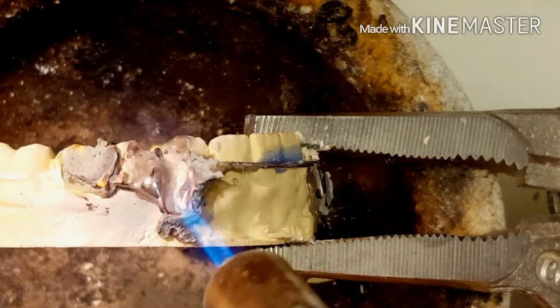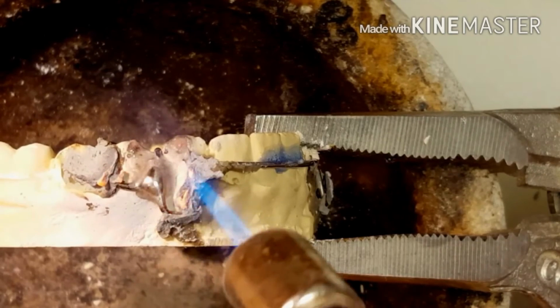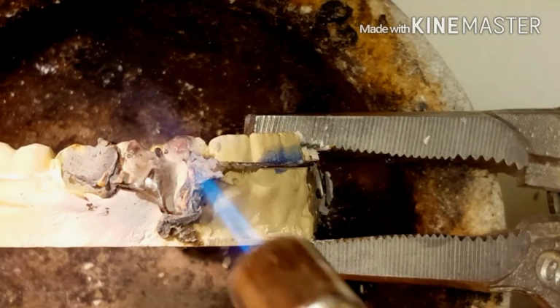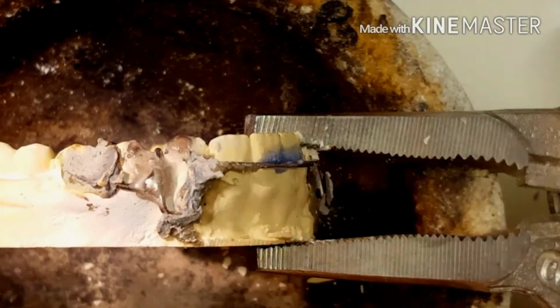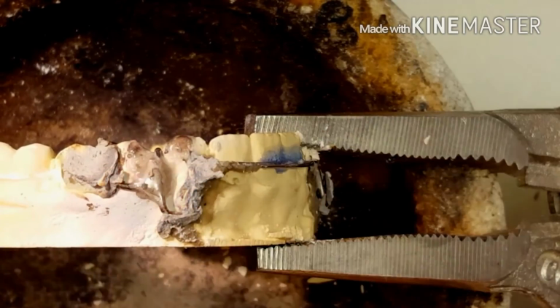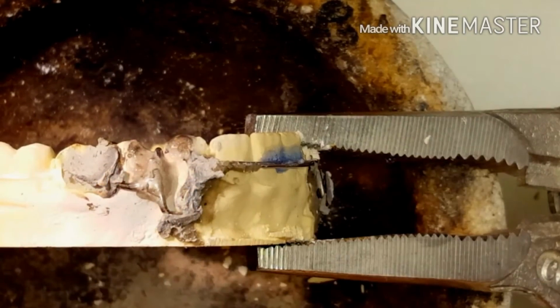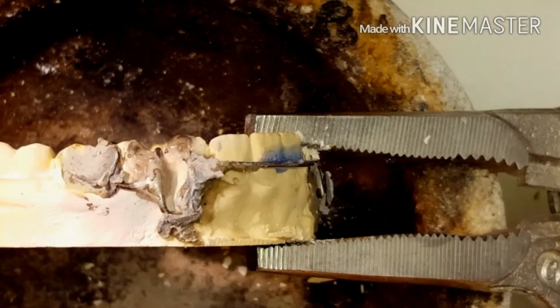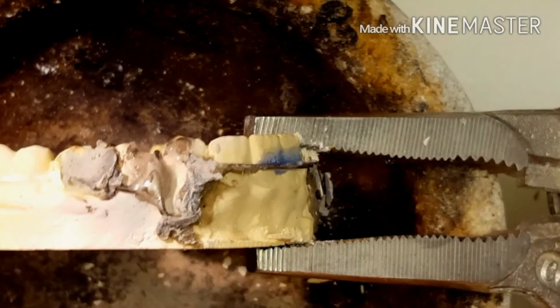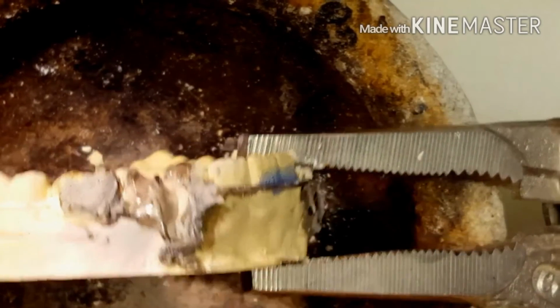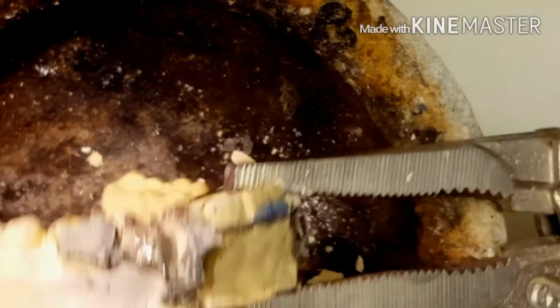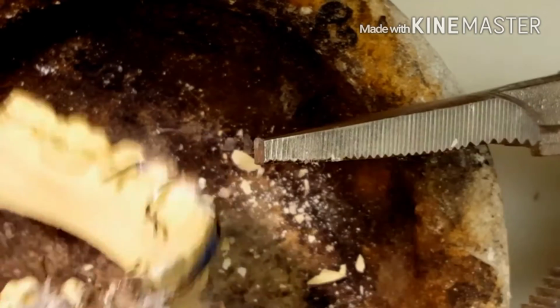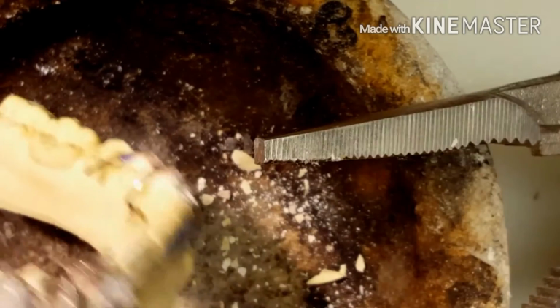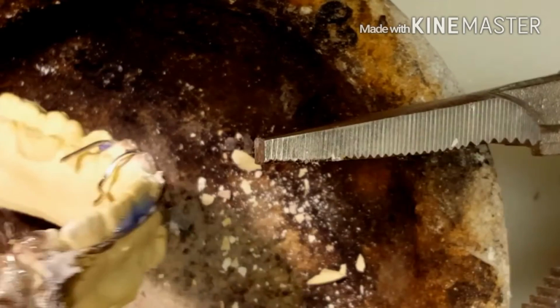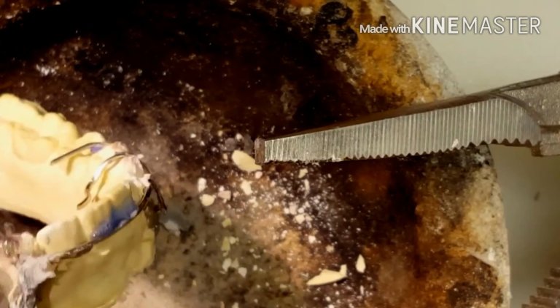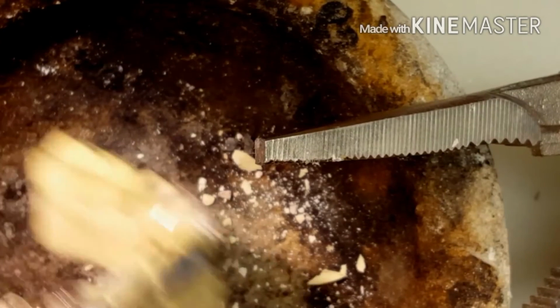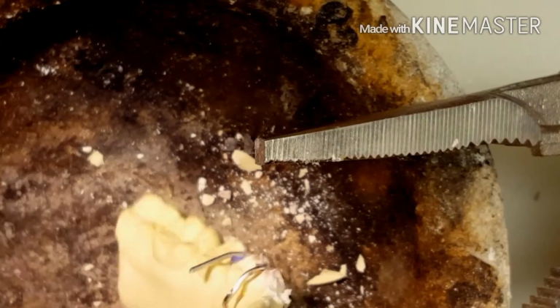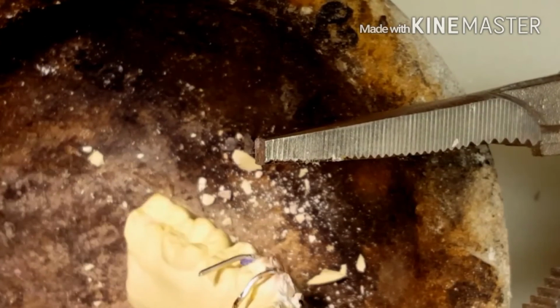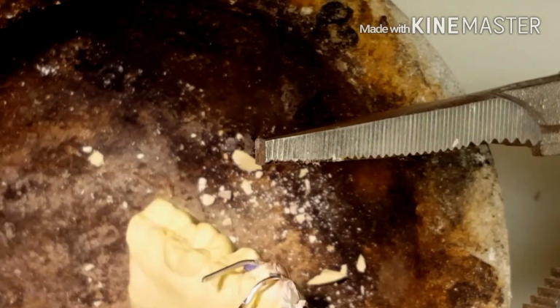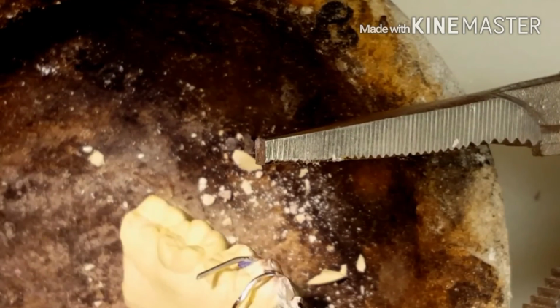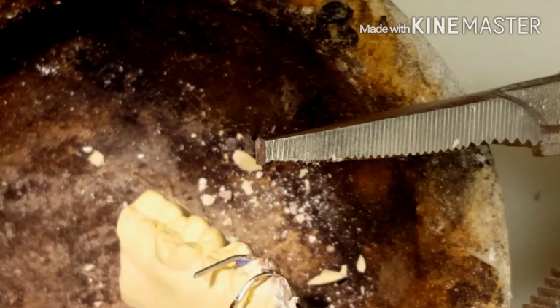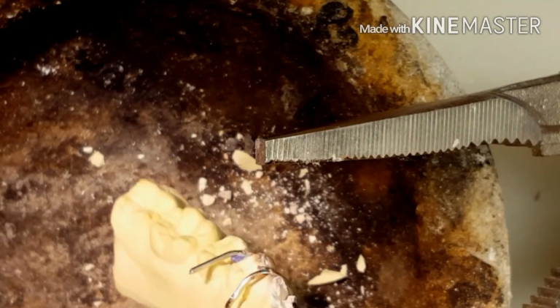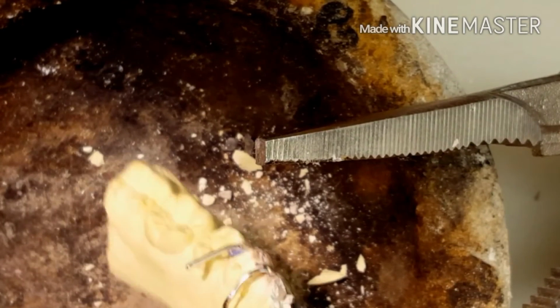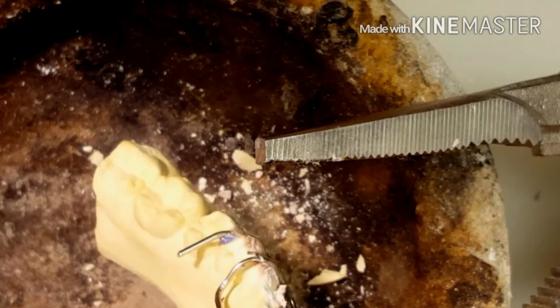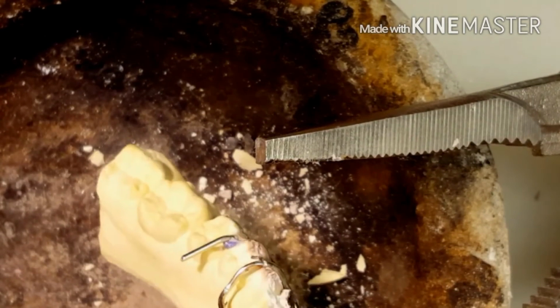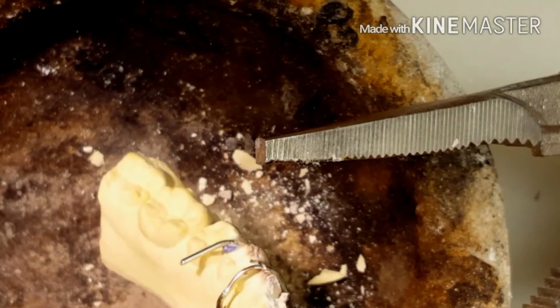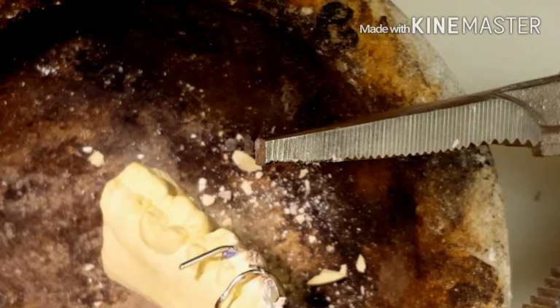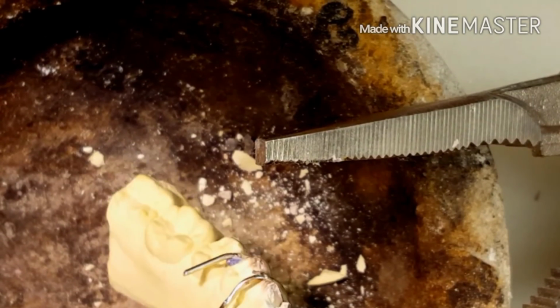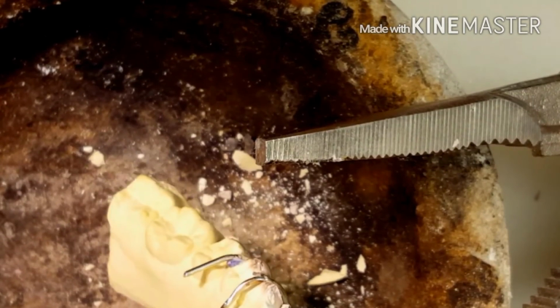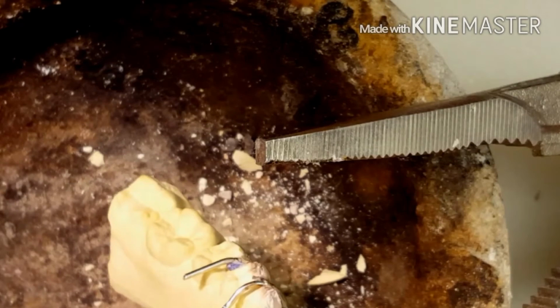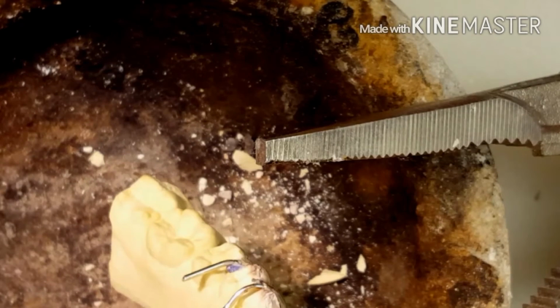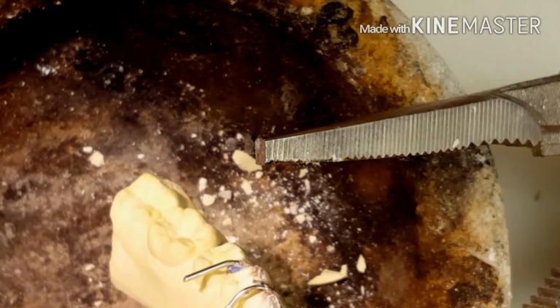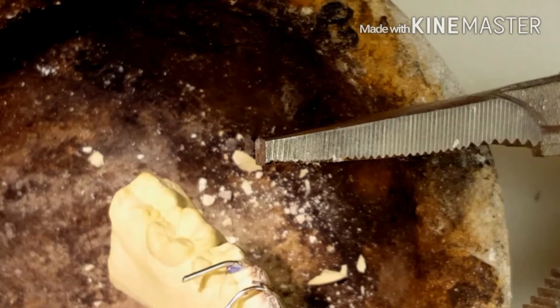Once the solder joint flows, you can evenly manipulate the solder.